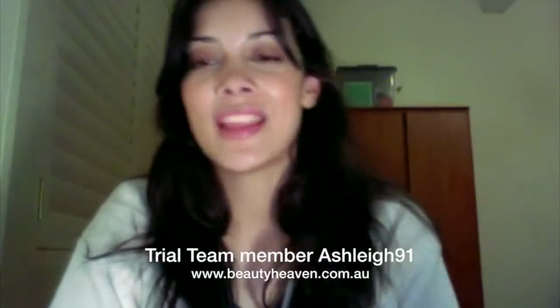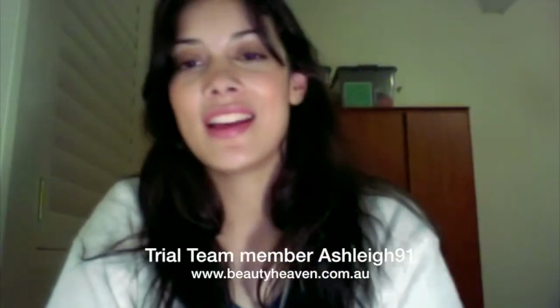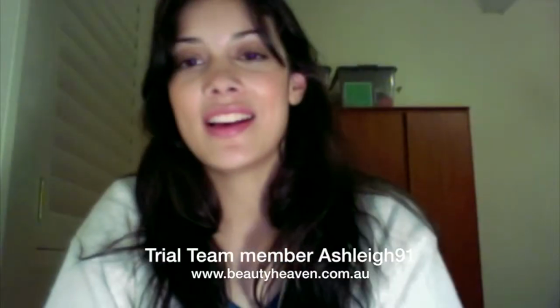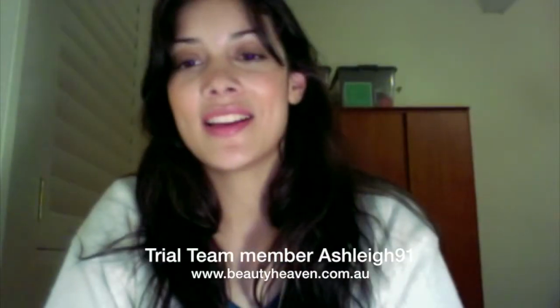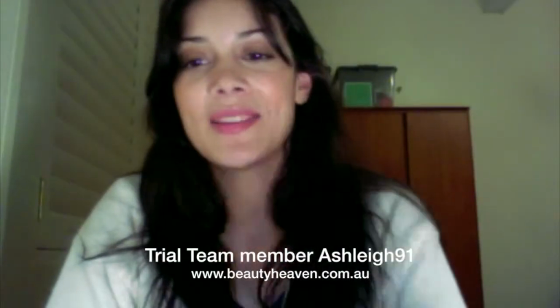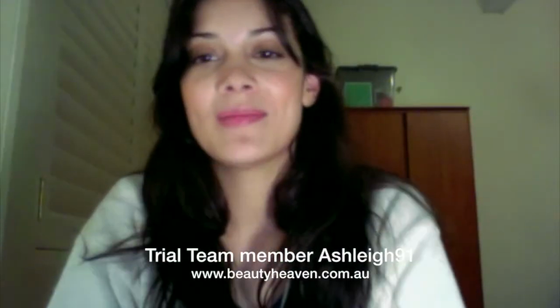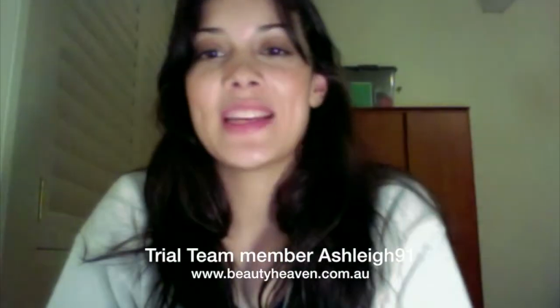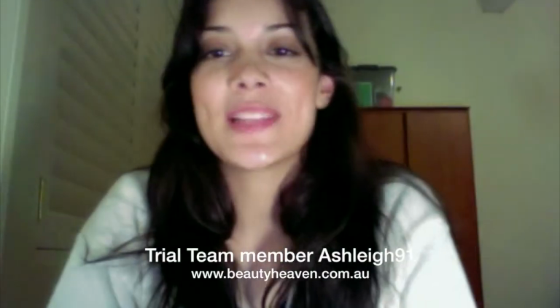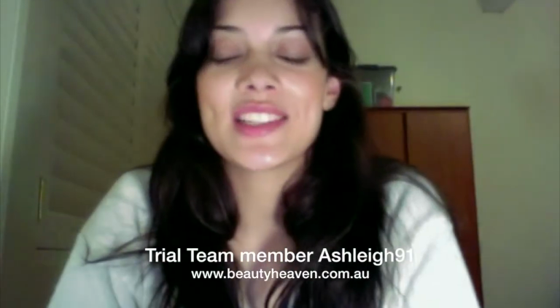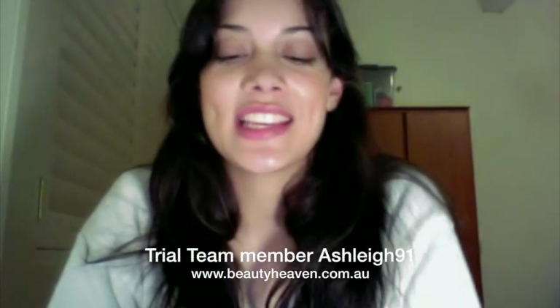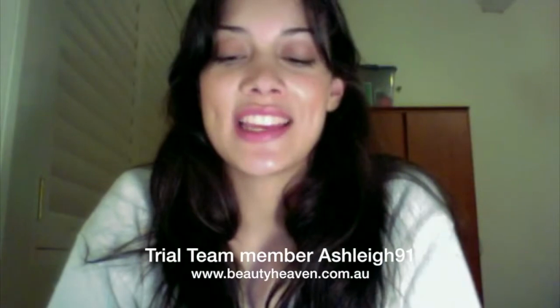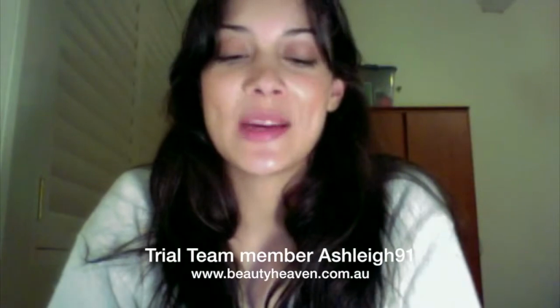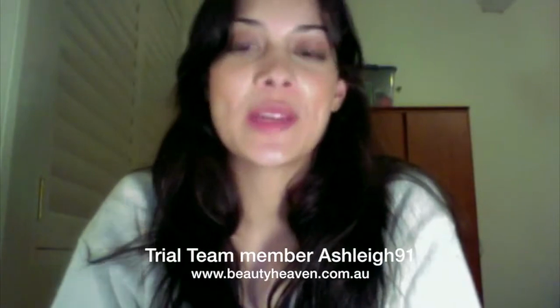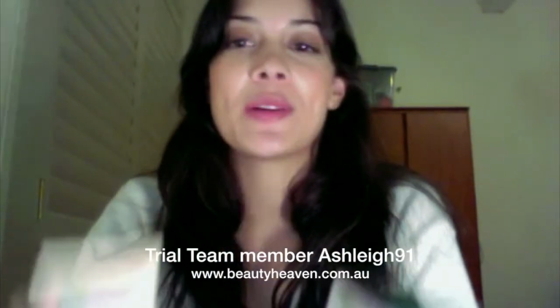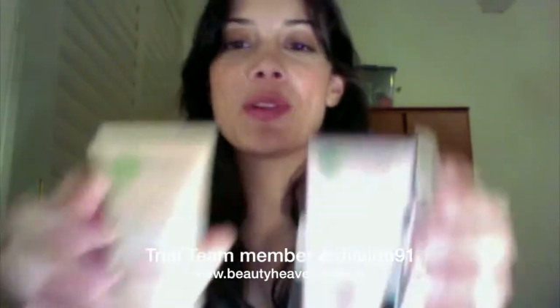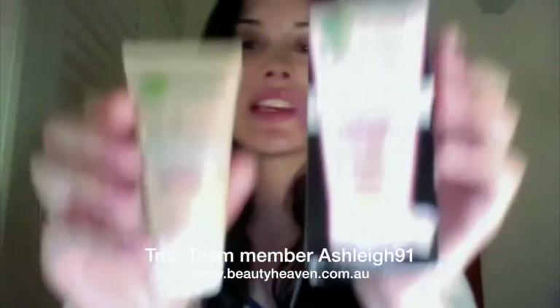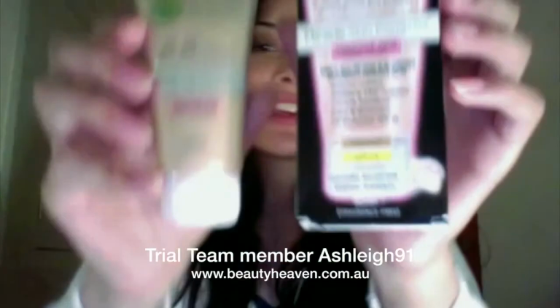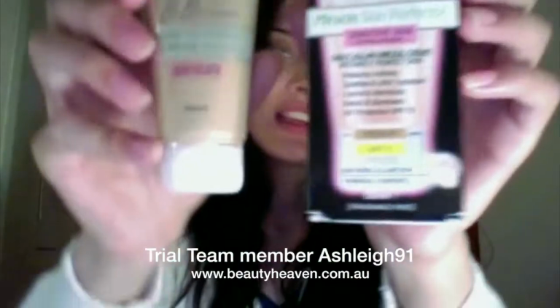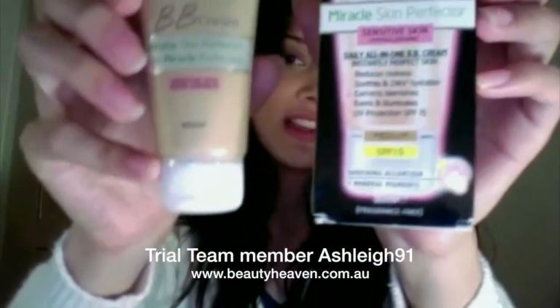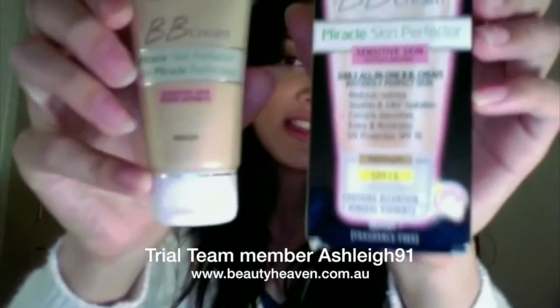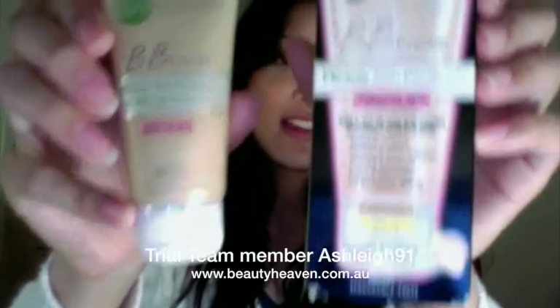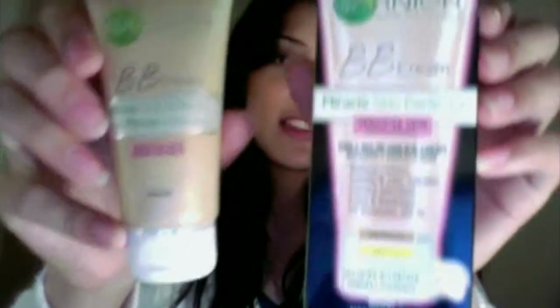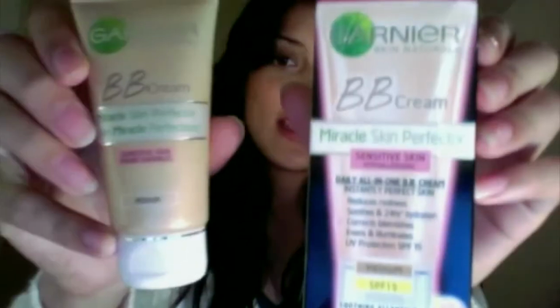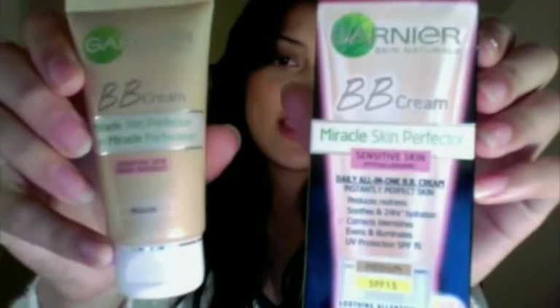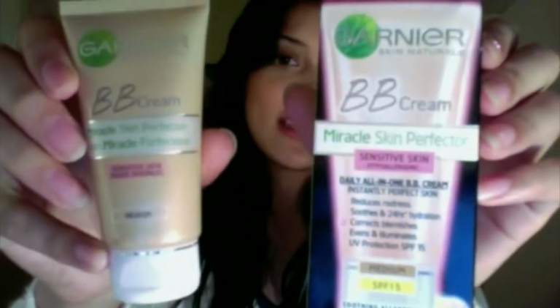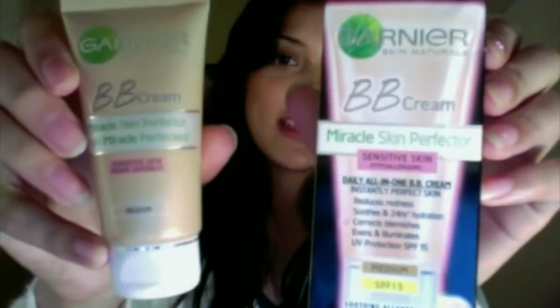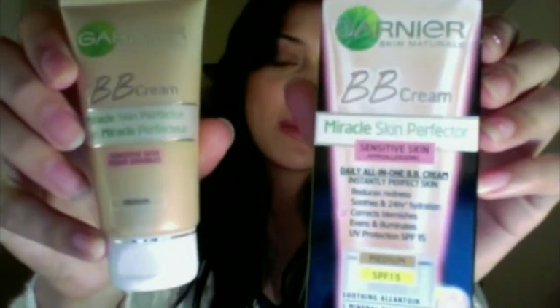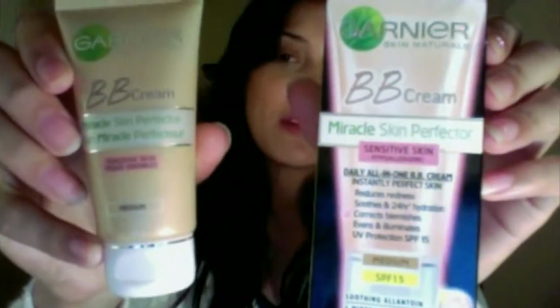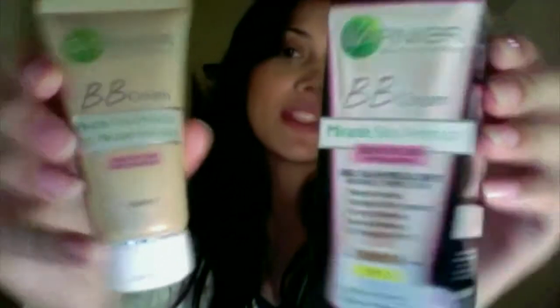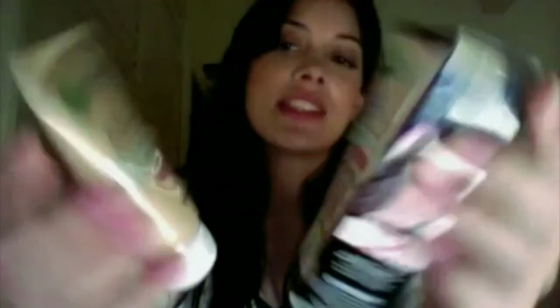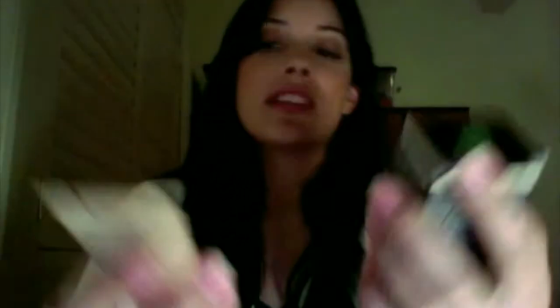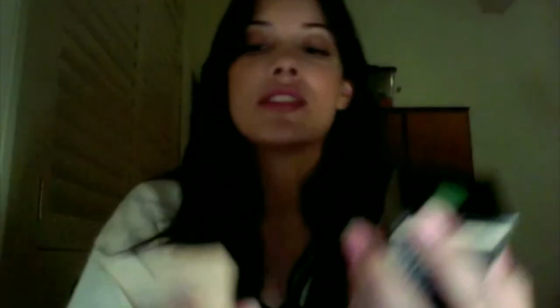Hi, my name is Ashley and I'm going to be reviewing Garnier's BB Cream for Sensitive Skin.